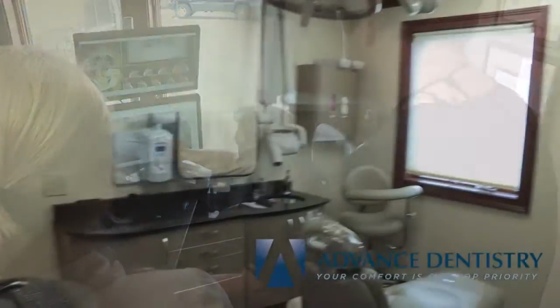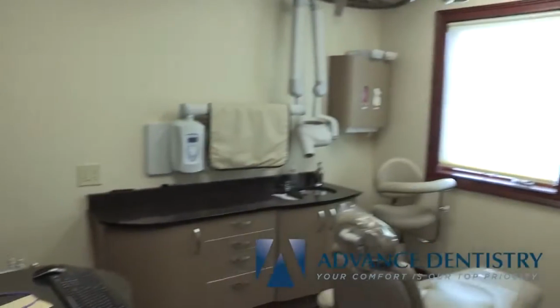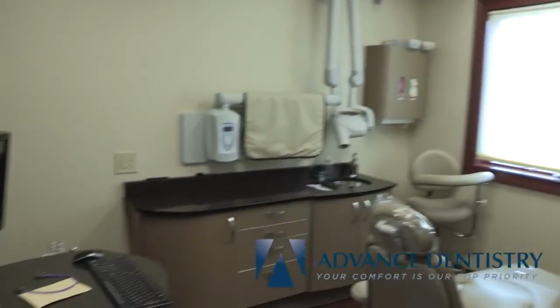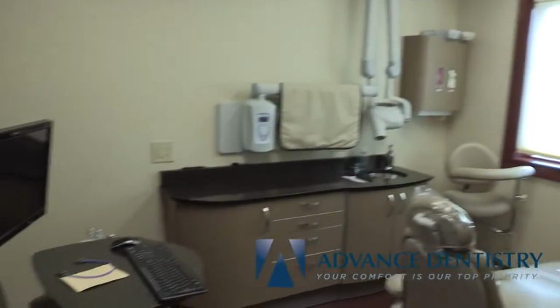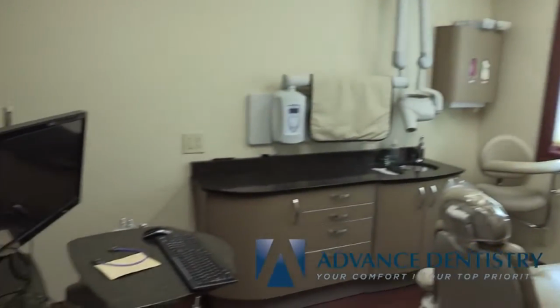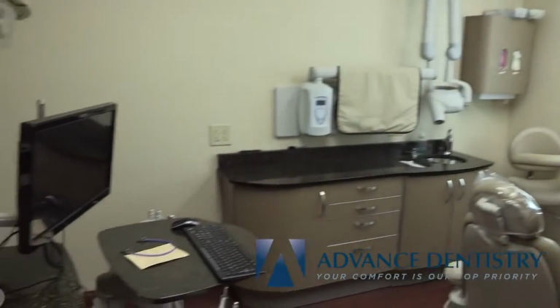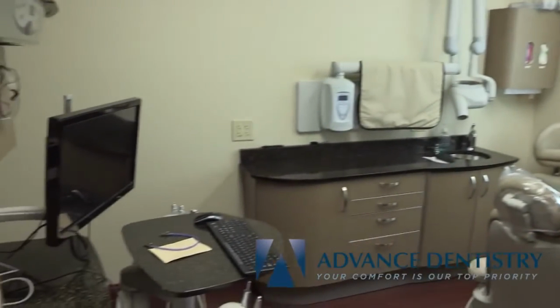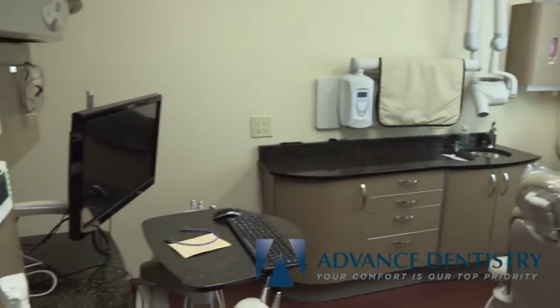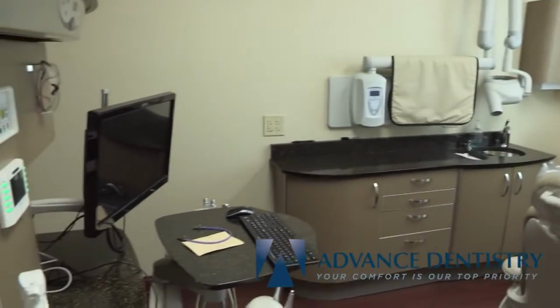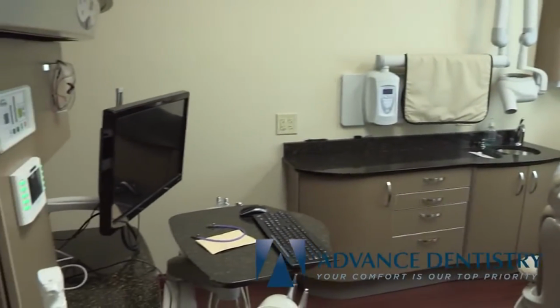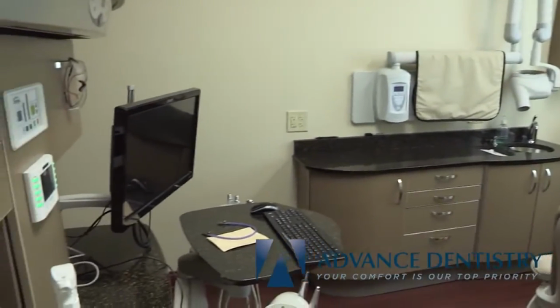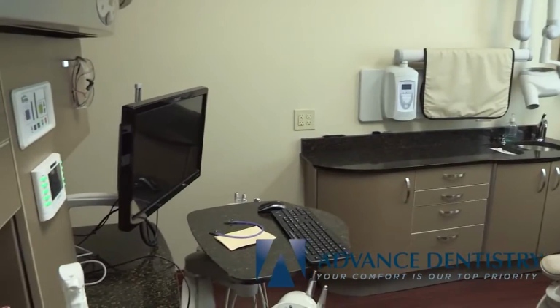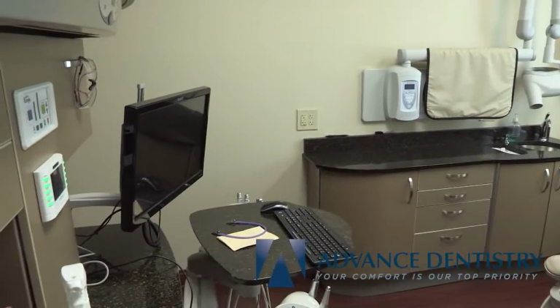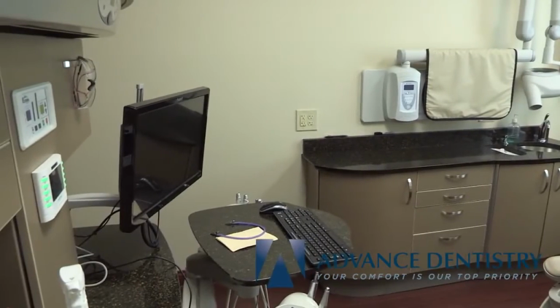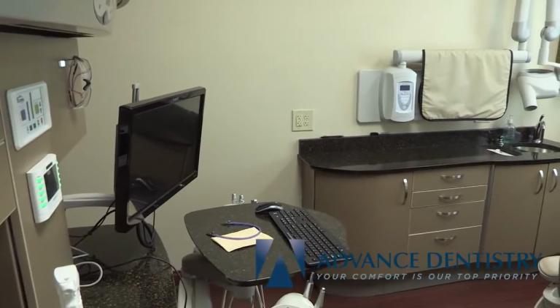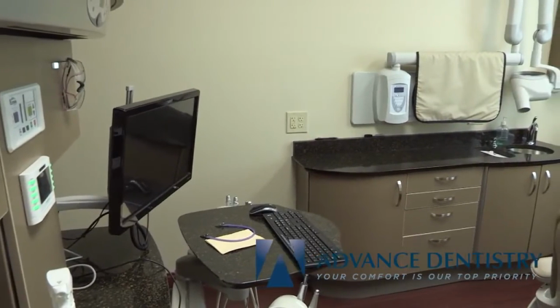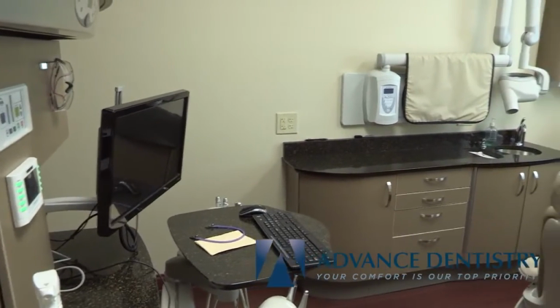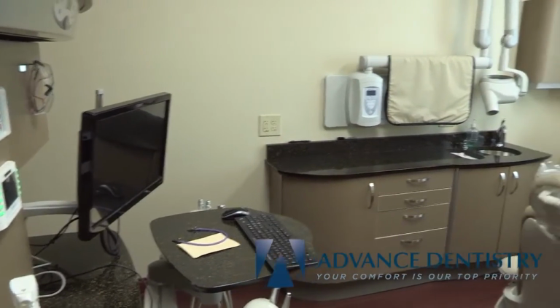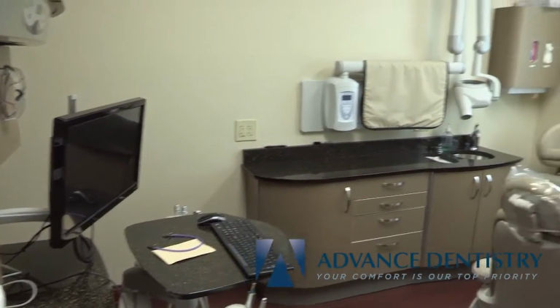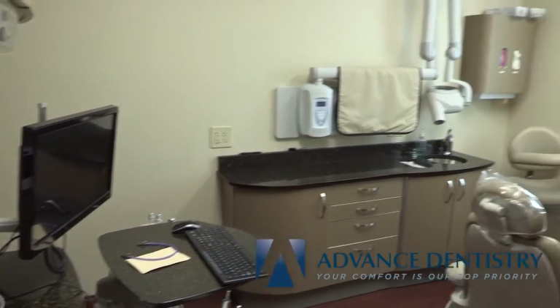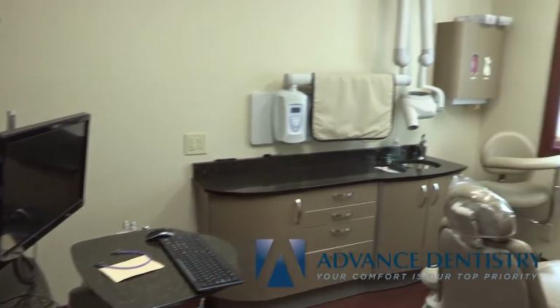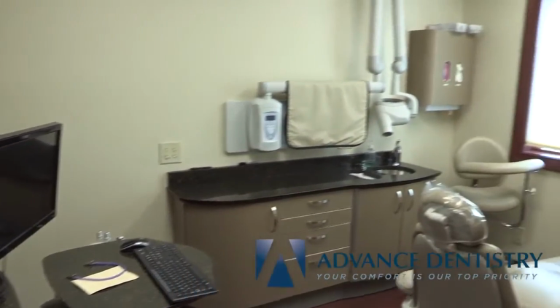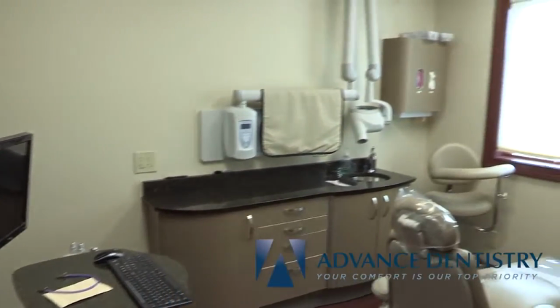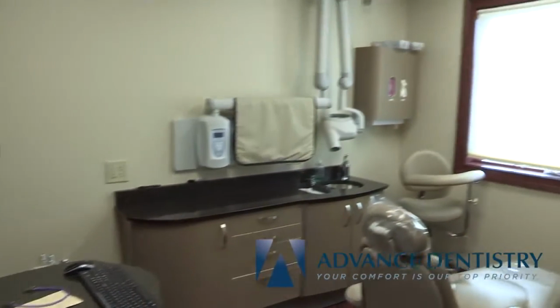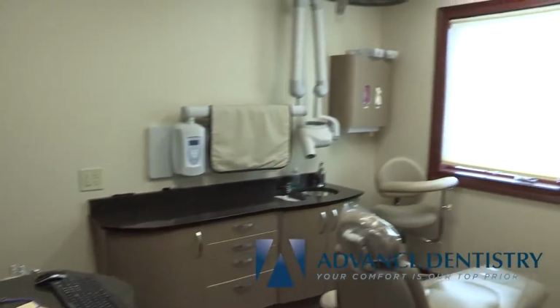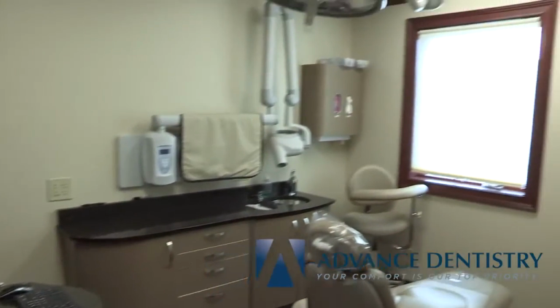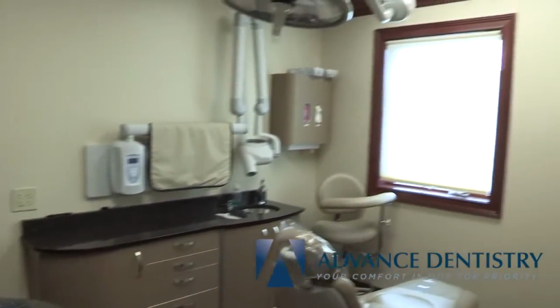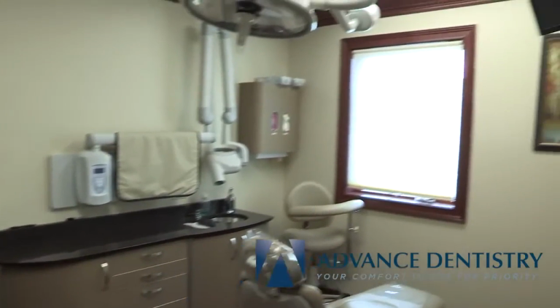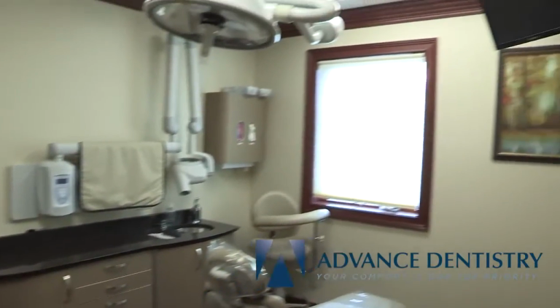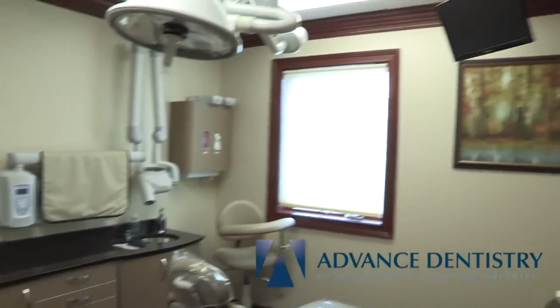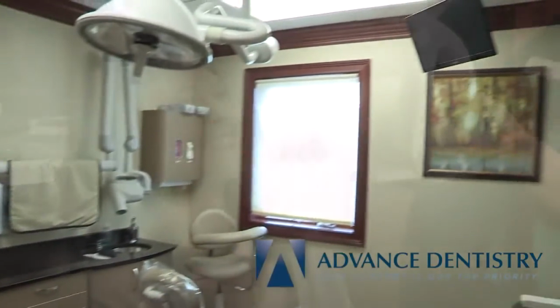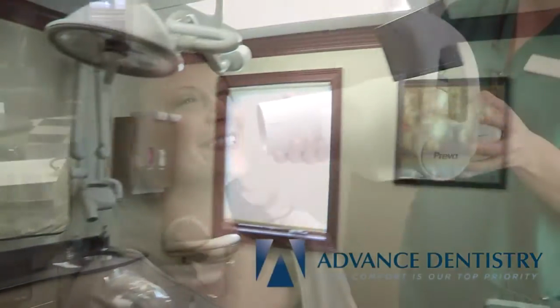Our up-to-date patient rooms are equipped with comfortable massaging dental chairs and flat screen TVs to make you feel at home.